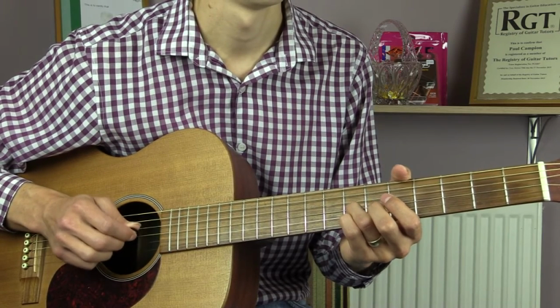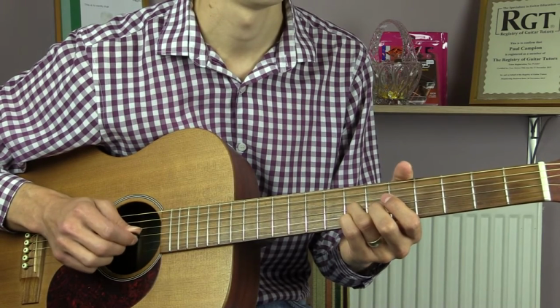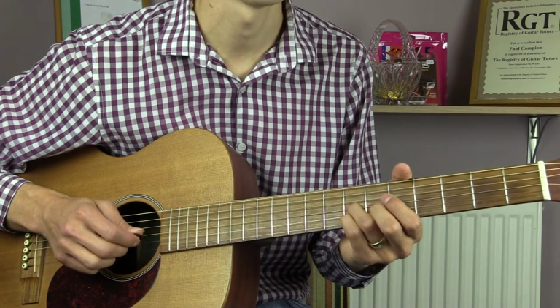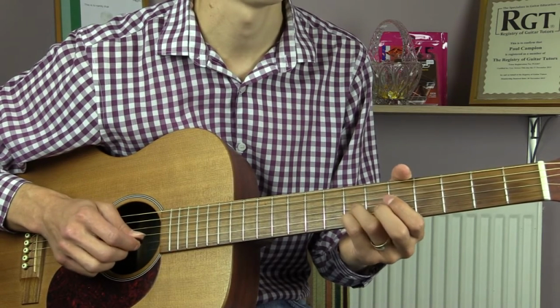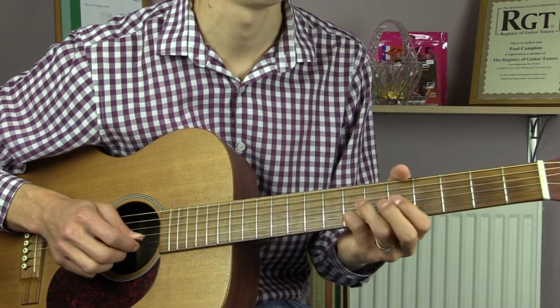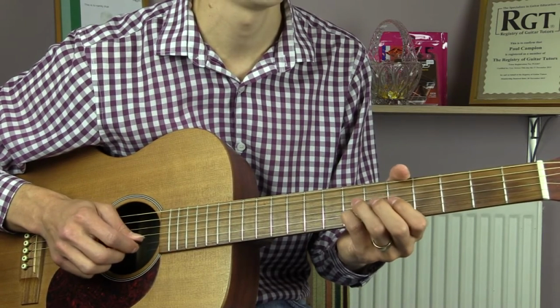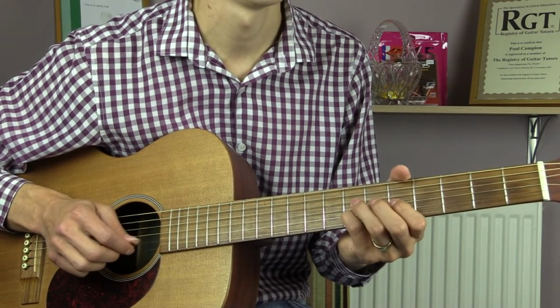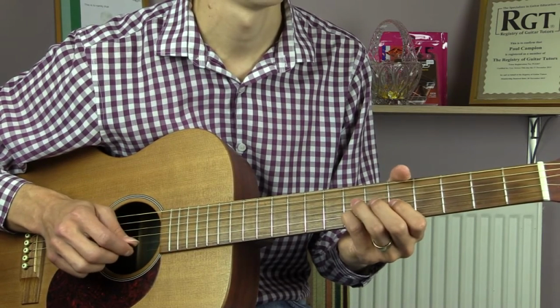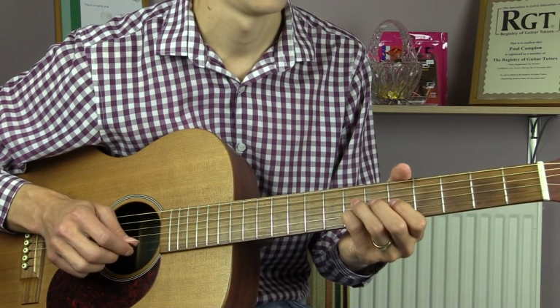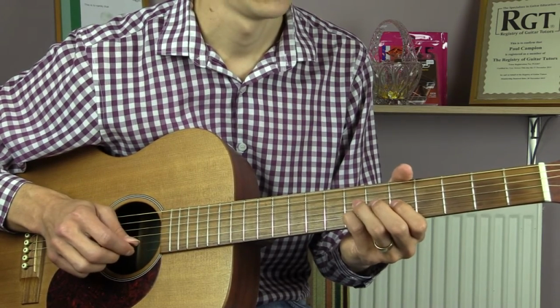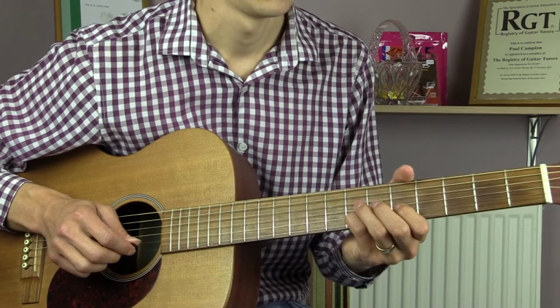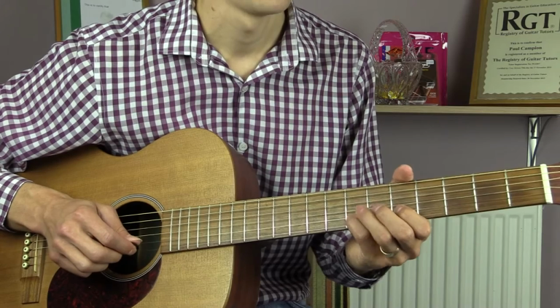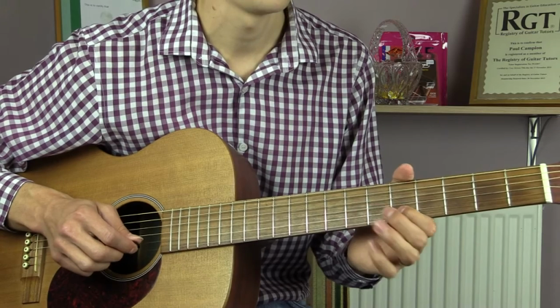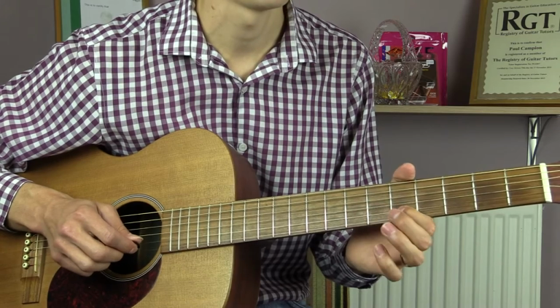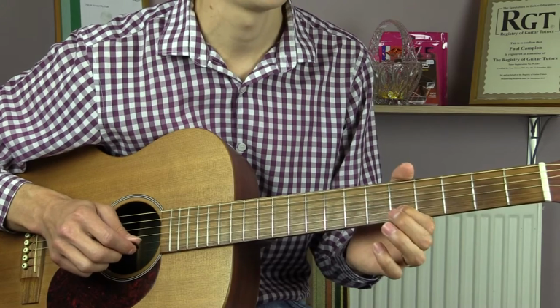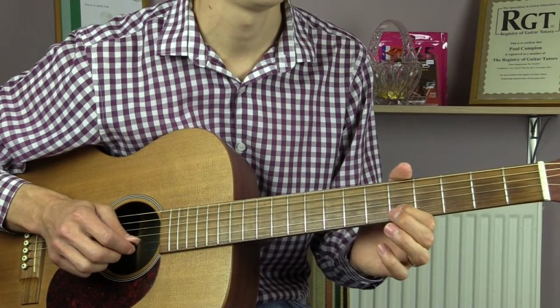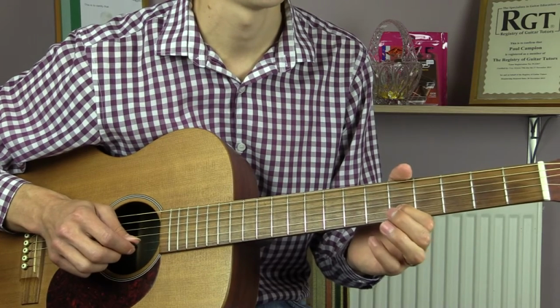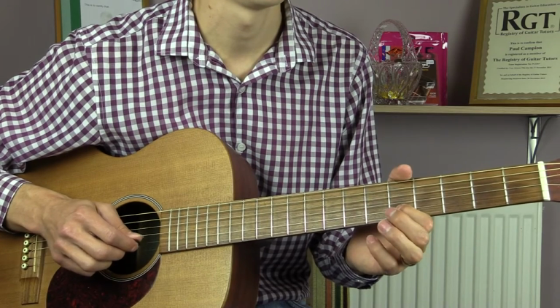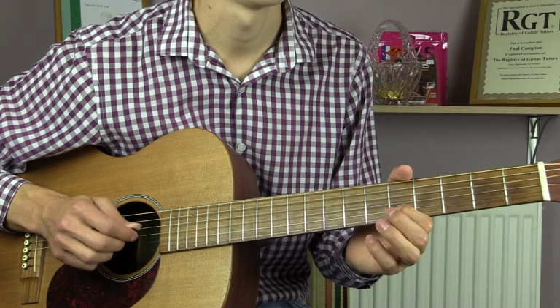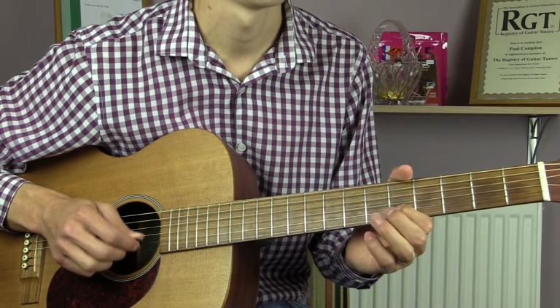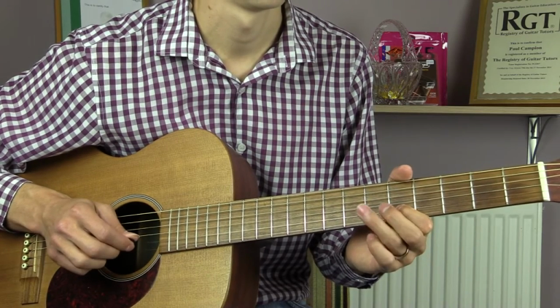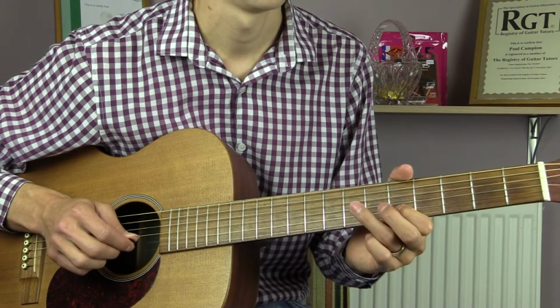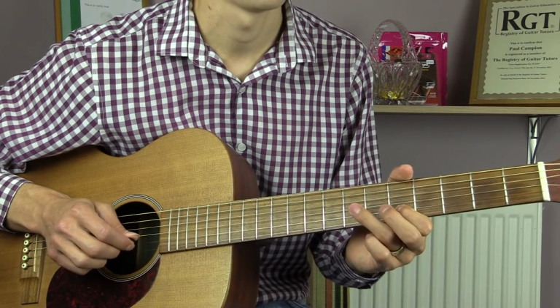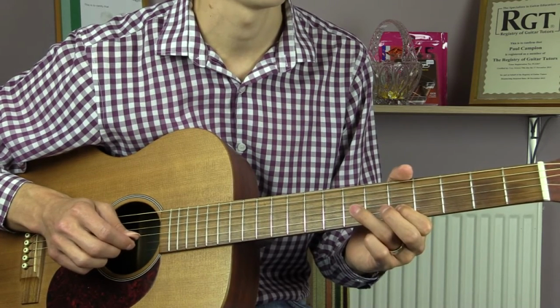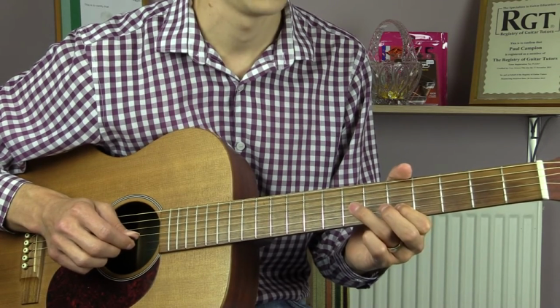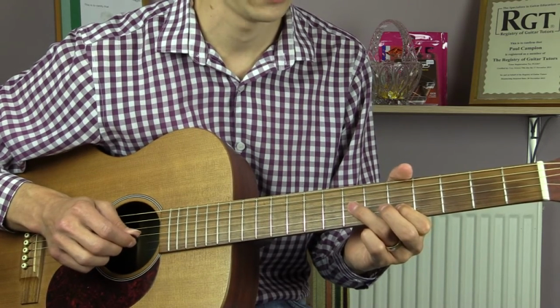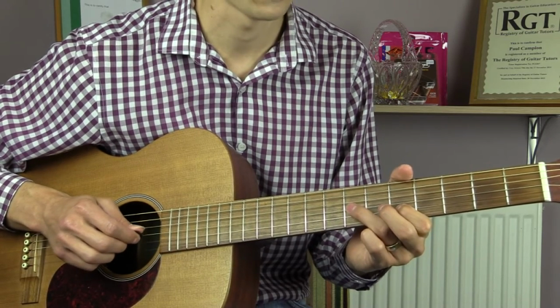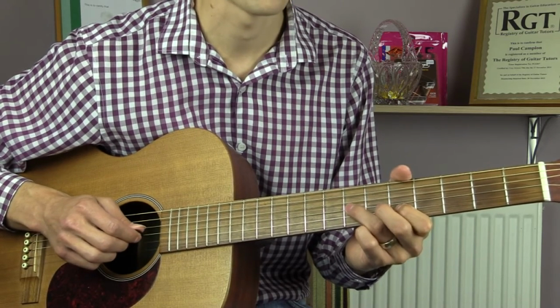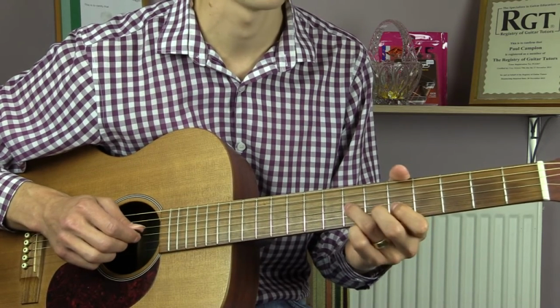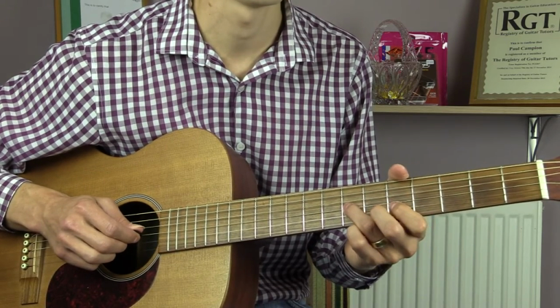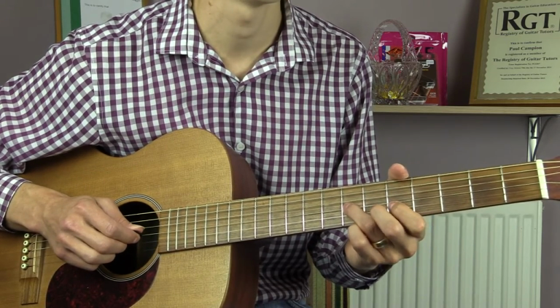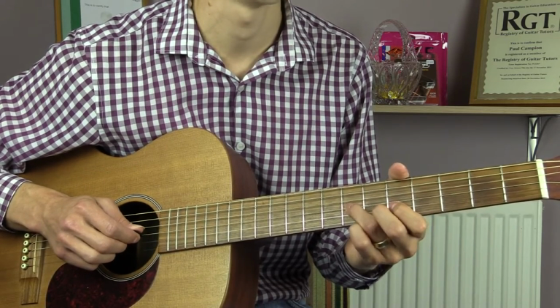Then 7th fret of the B. 5th fret of the B two times. Then back to the 7th fret of the G.